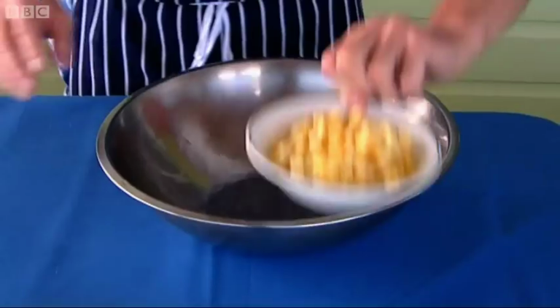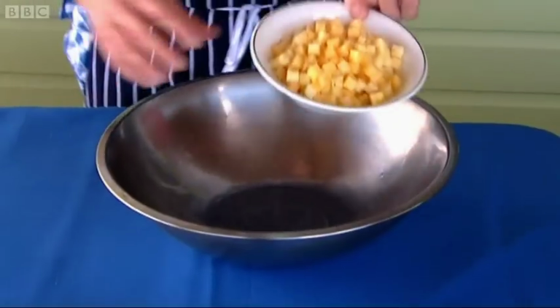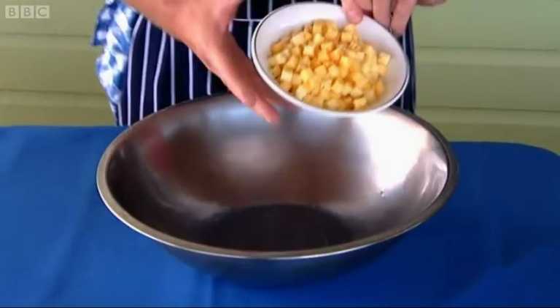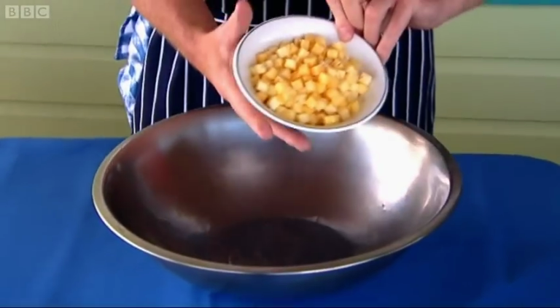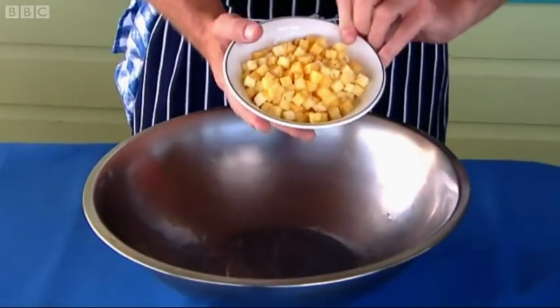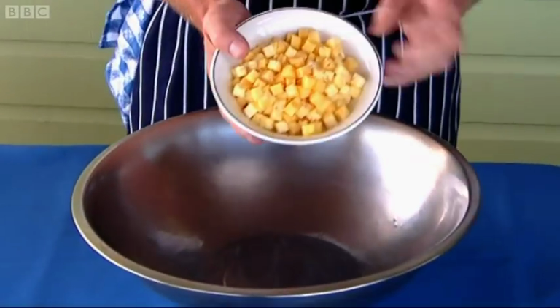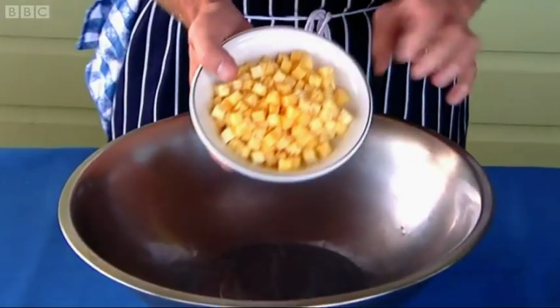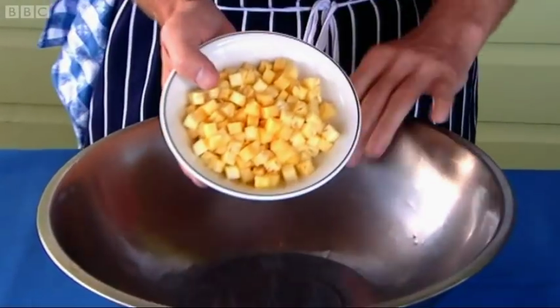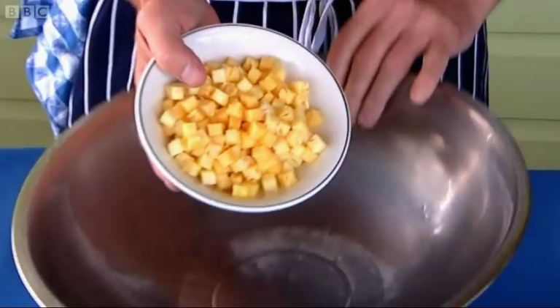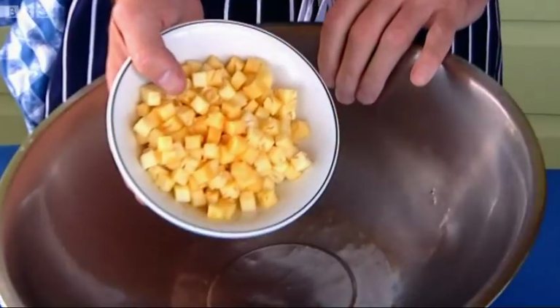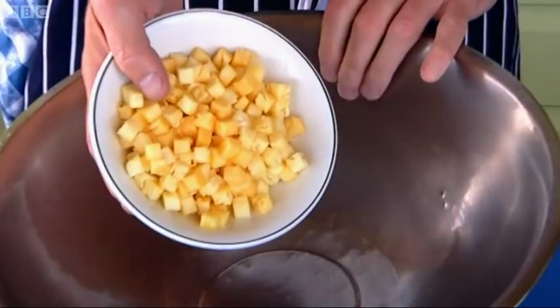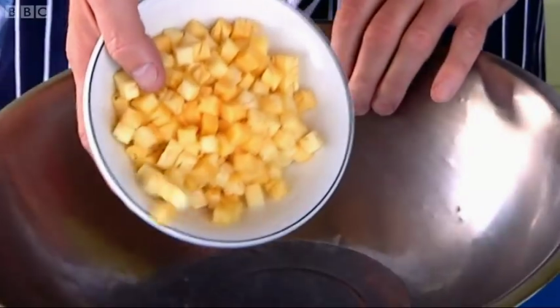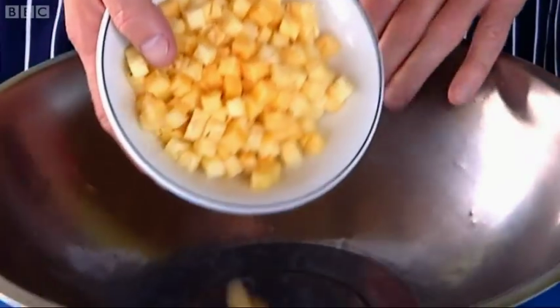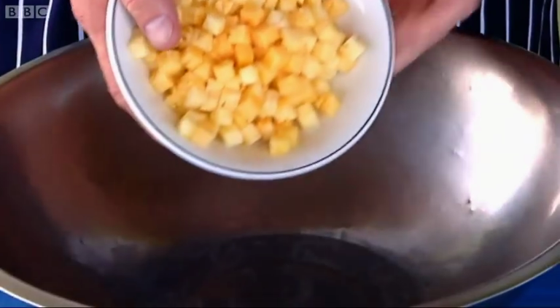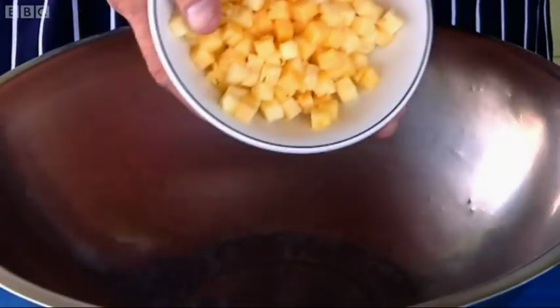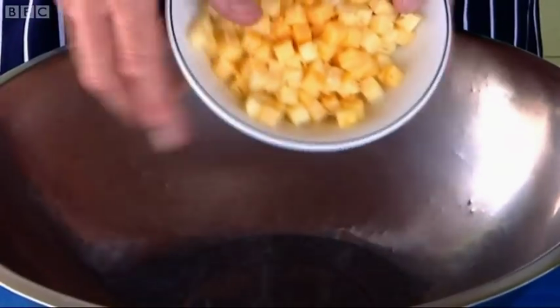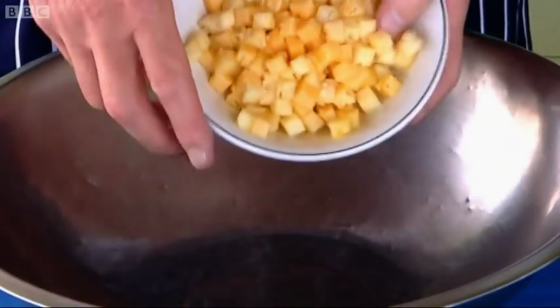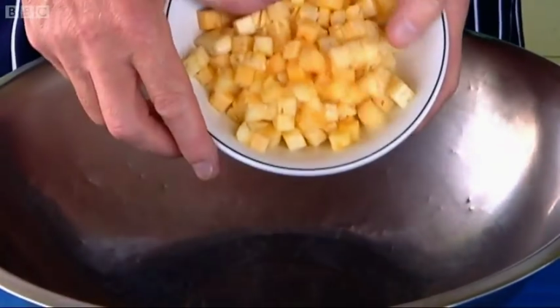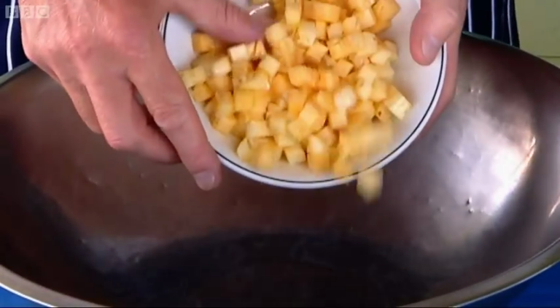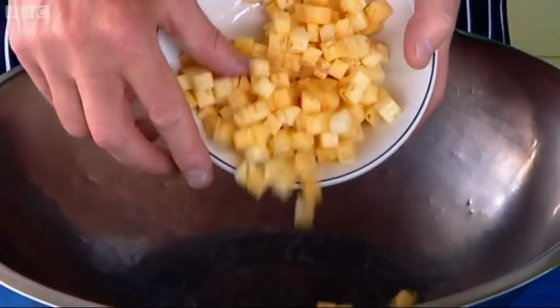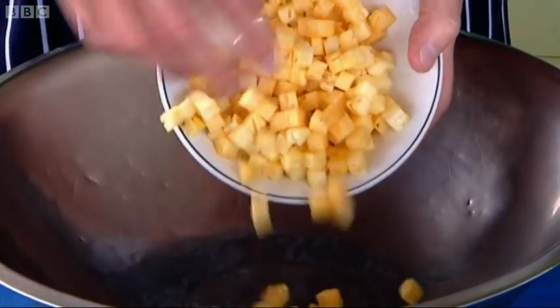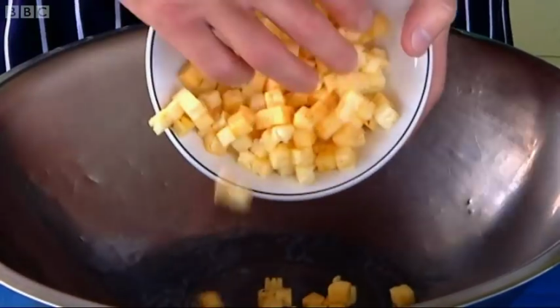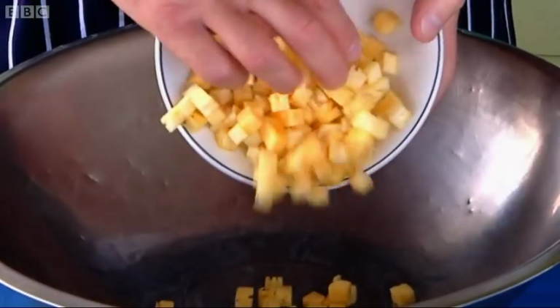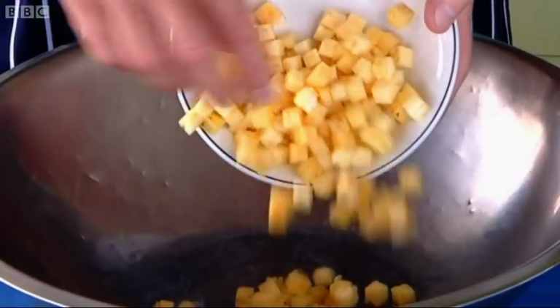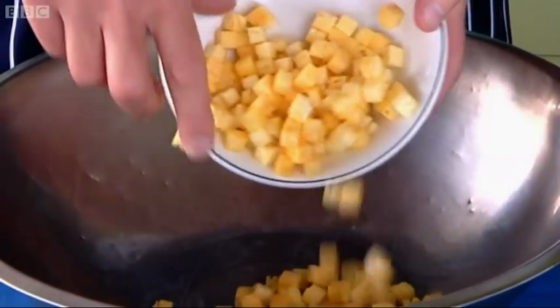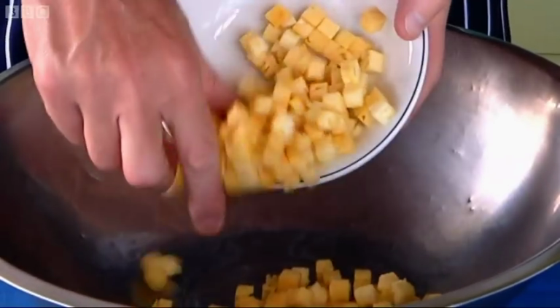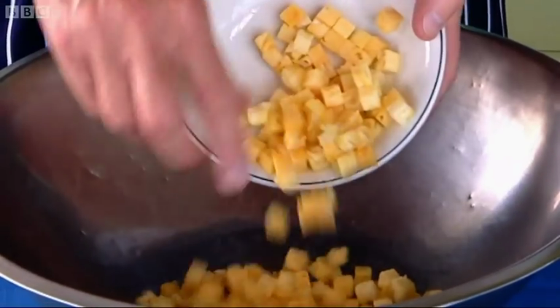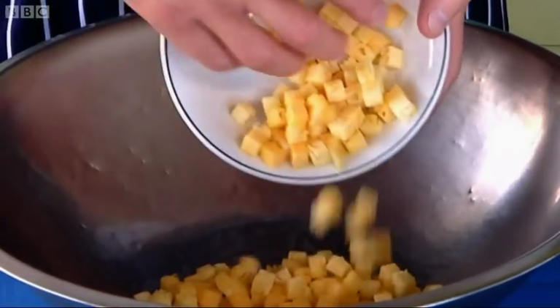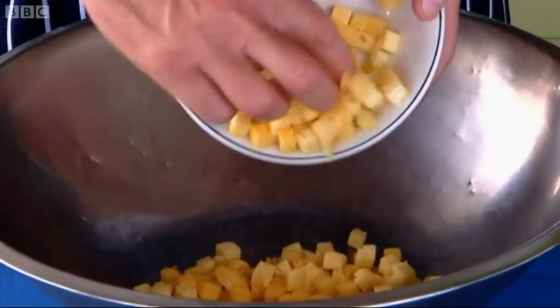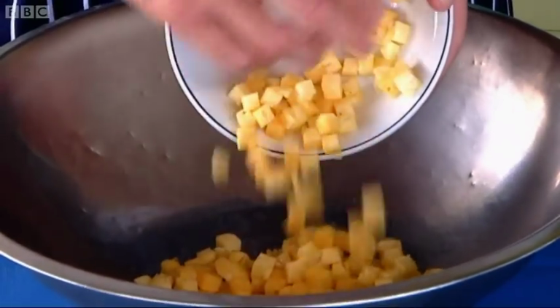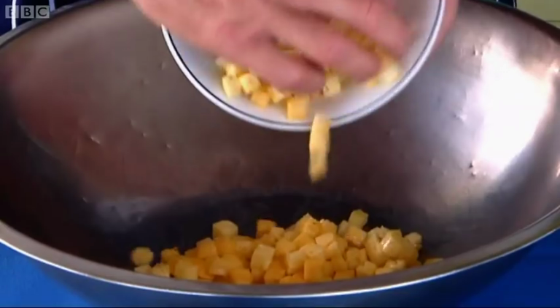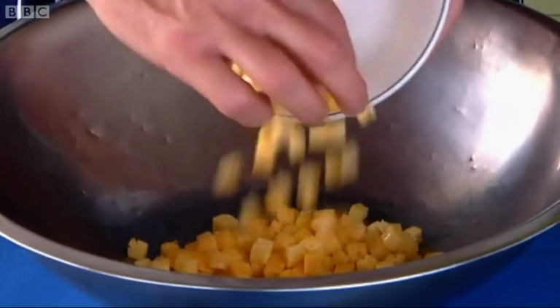Right chef, I'm going to make the rest of the salsa. If we put the pineapple in here first, just a nice little dice like that.